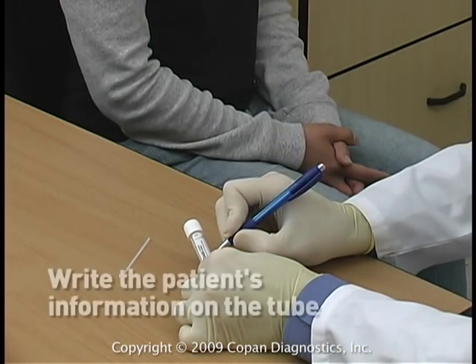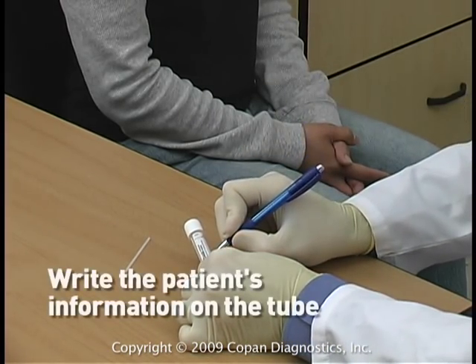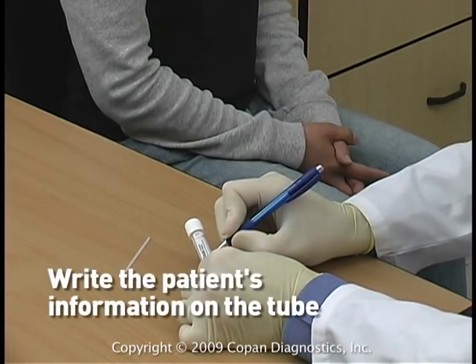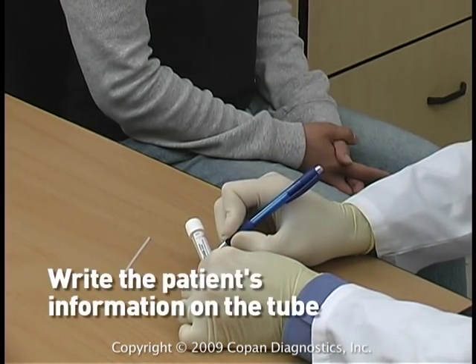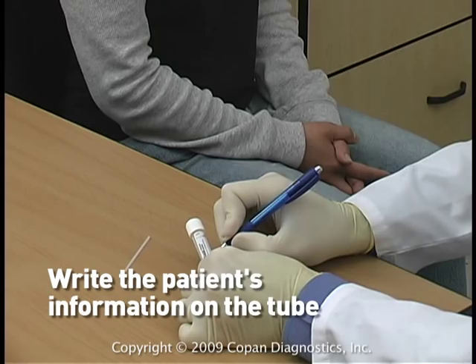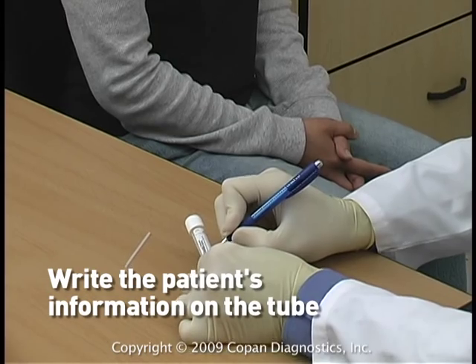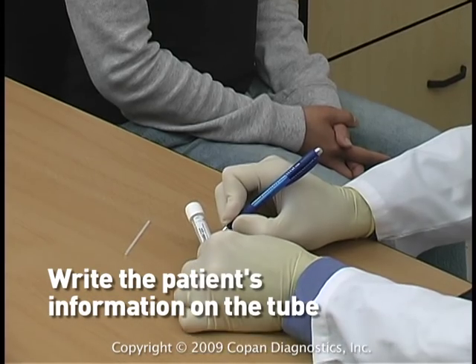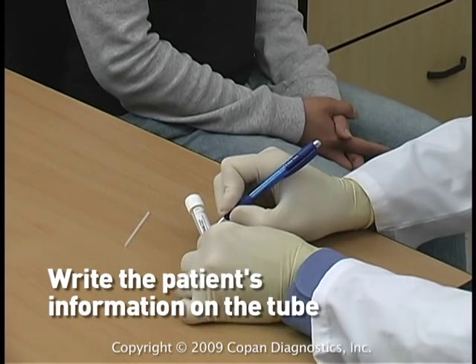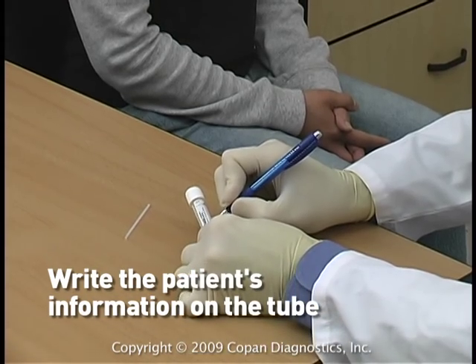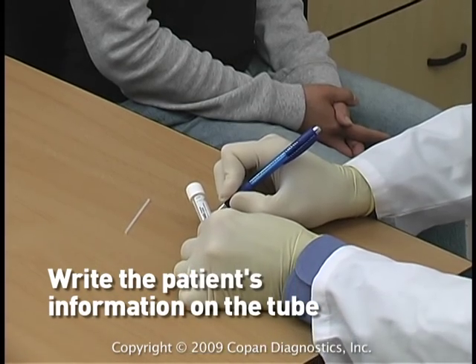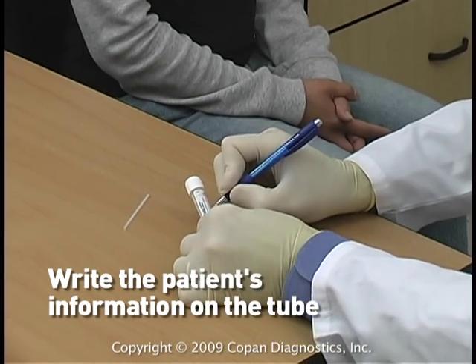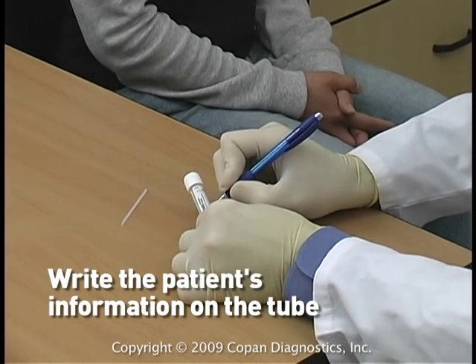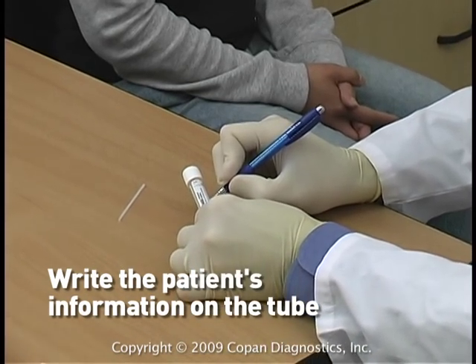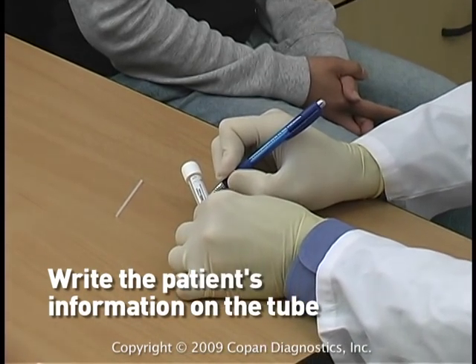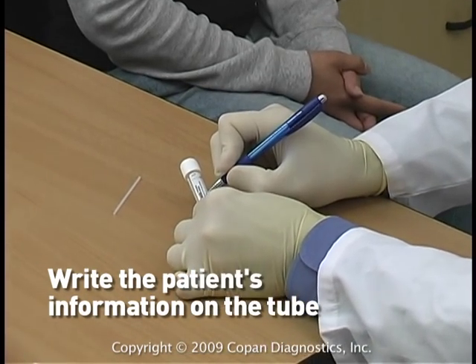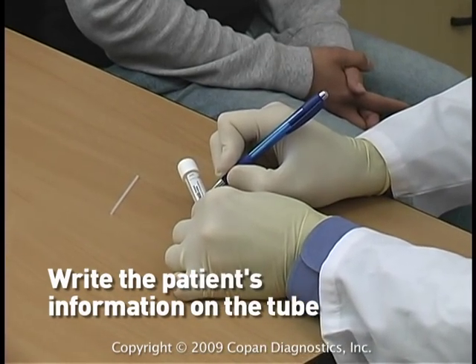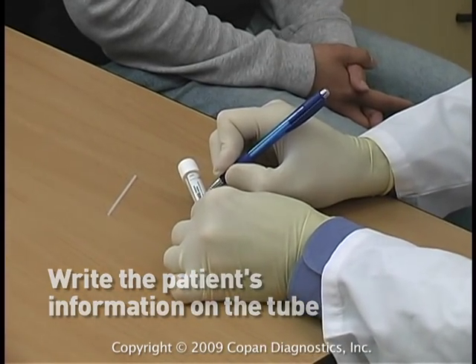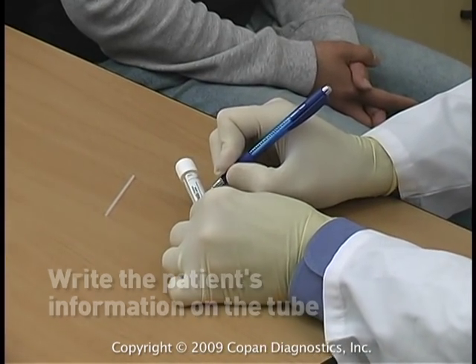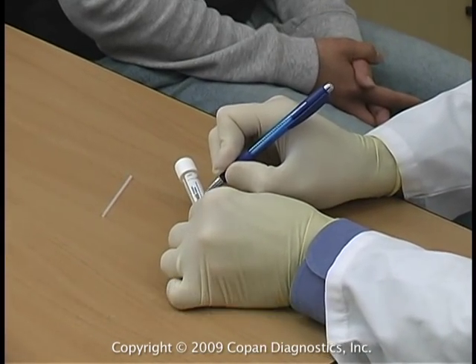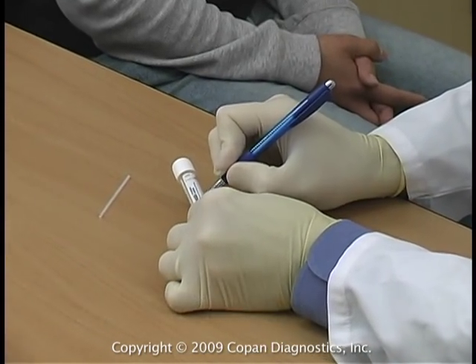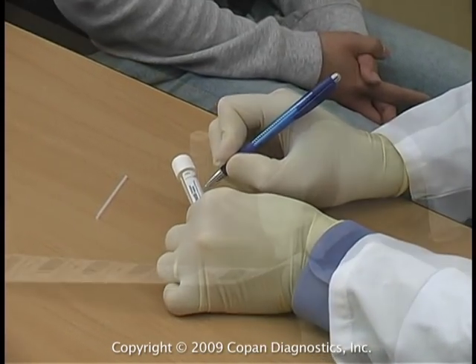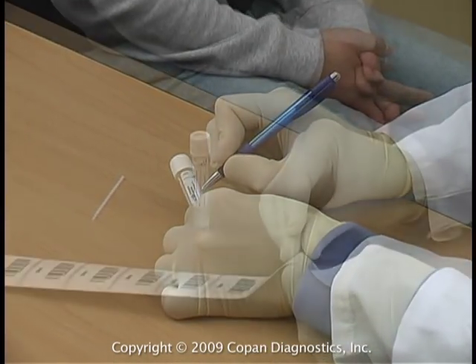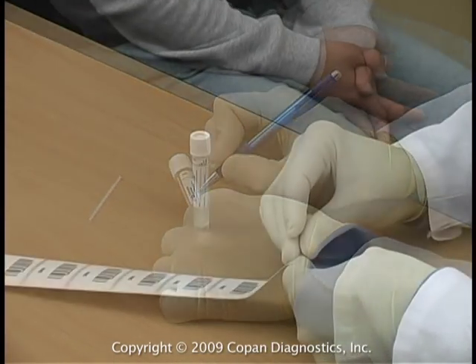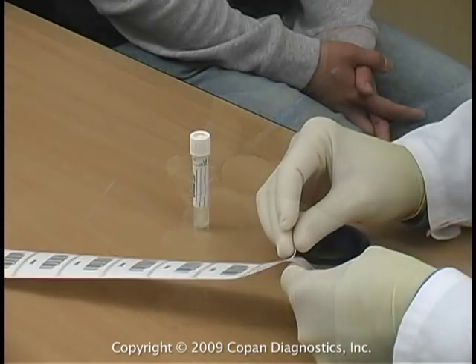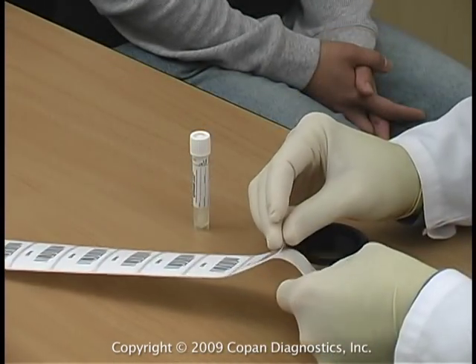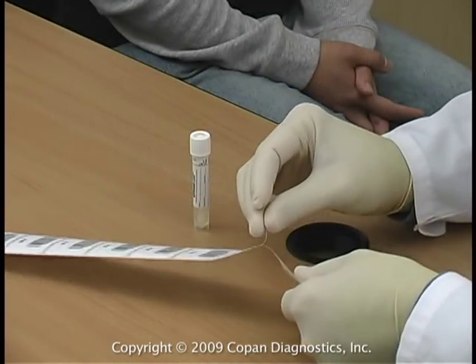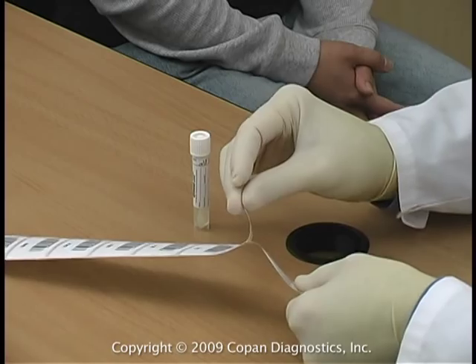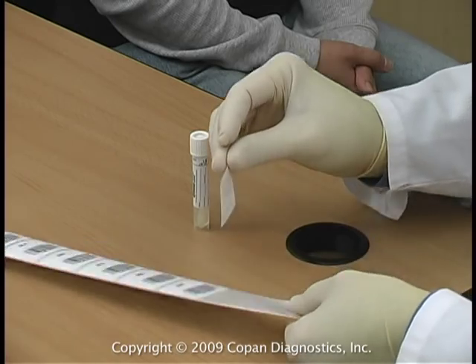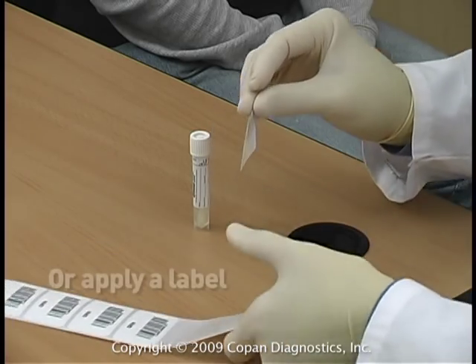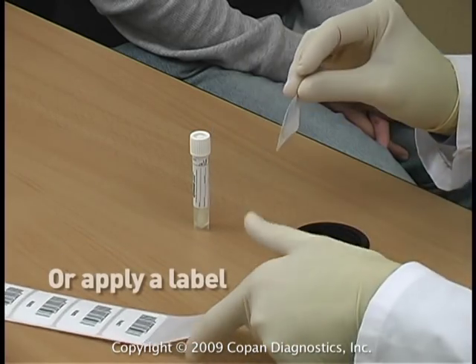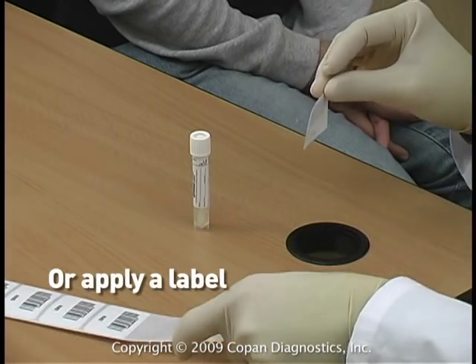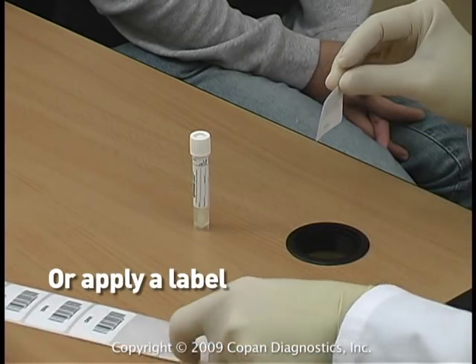Write the patient's information on the tube, or apply a label.